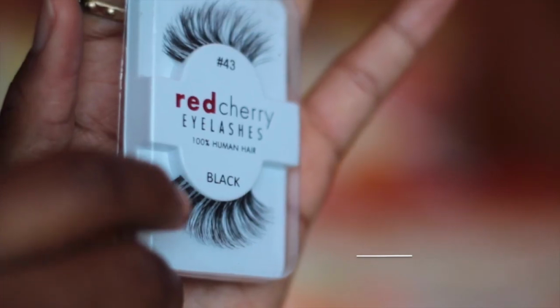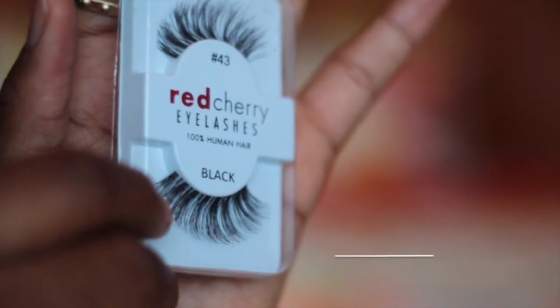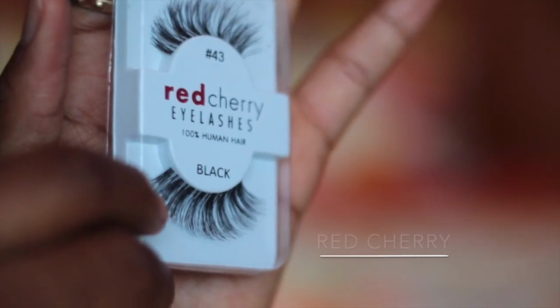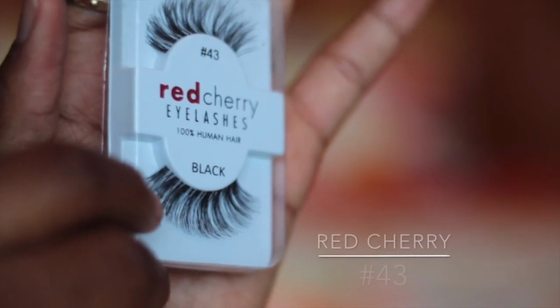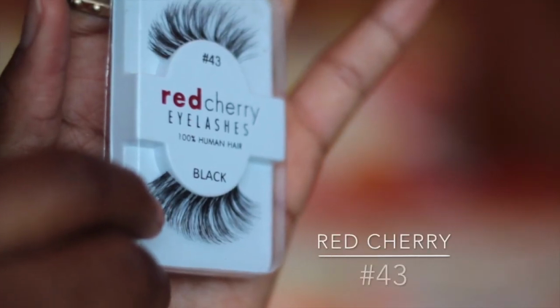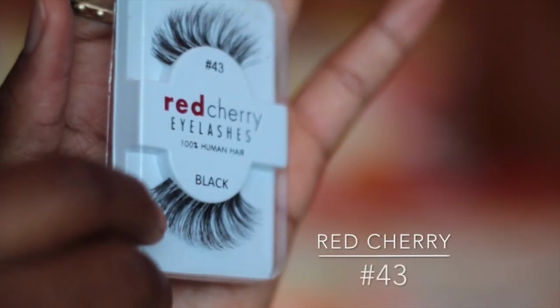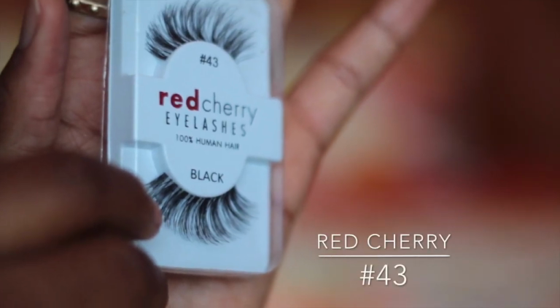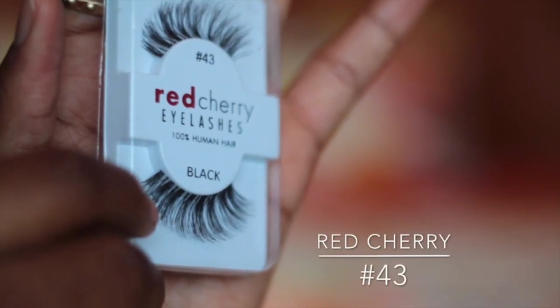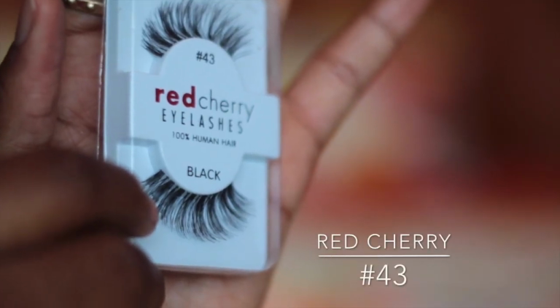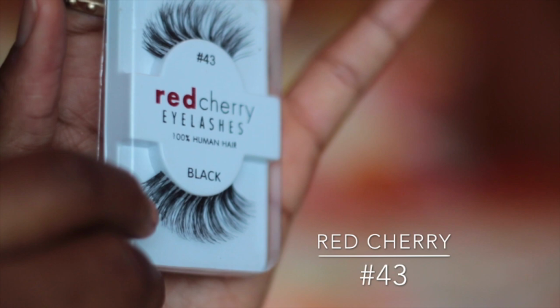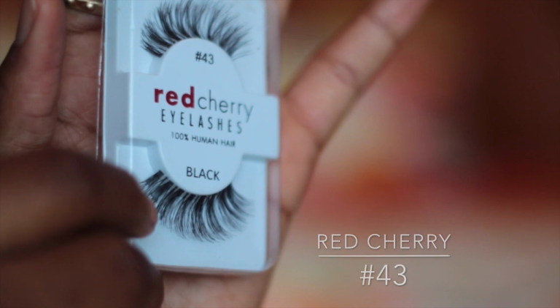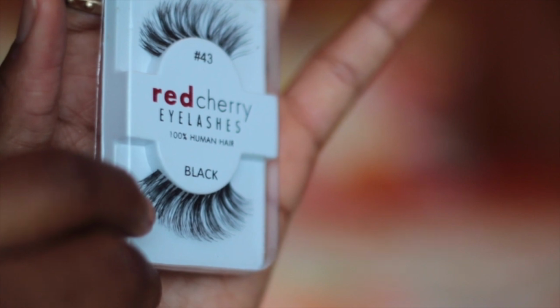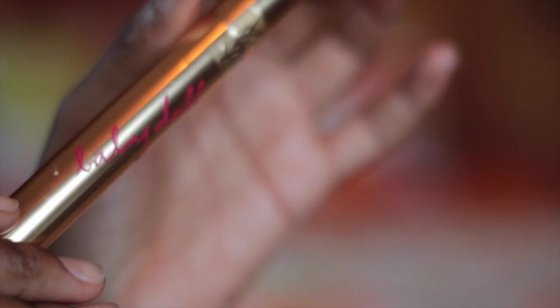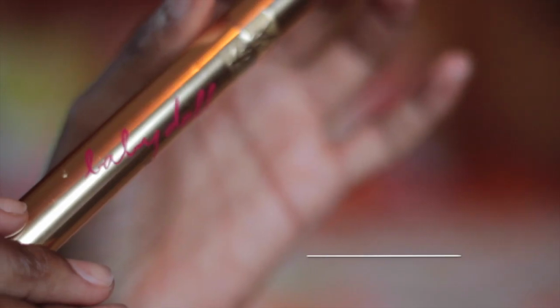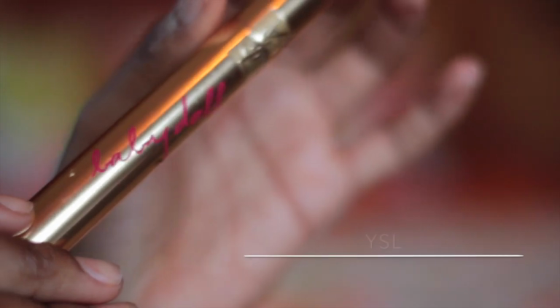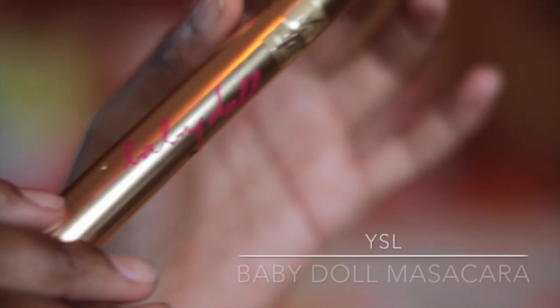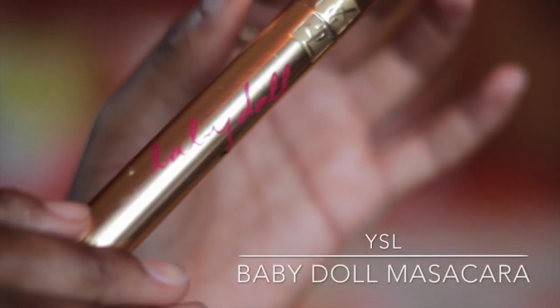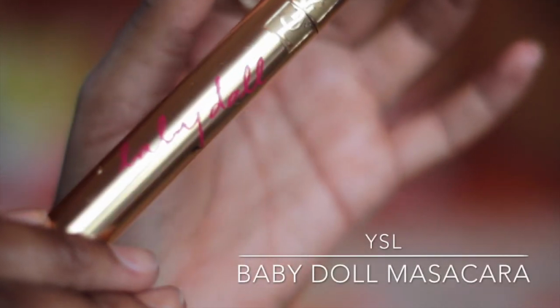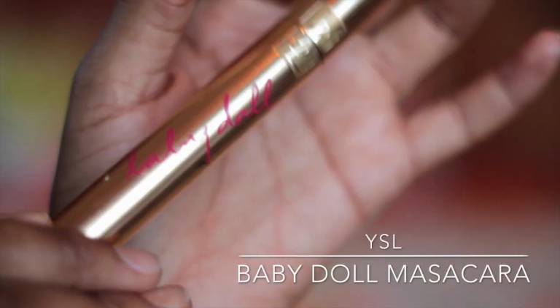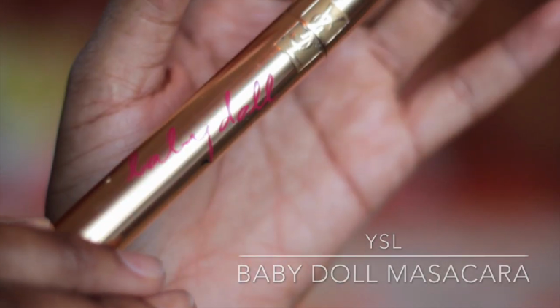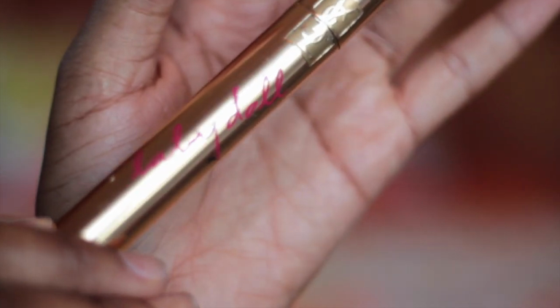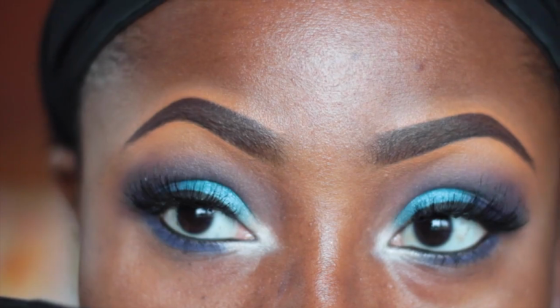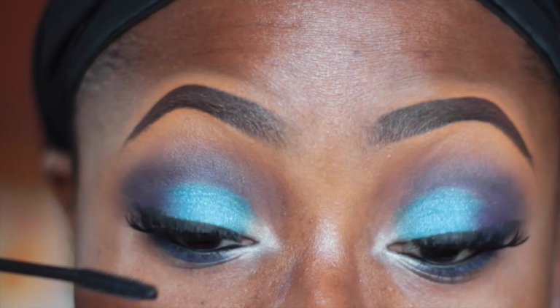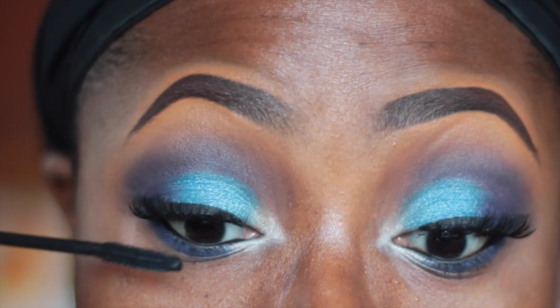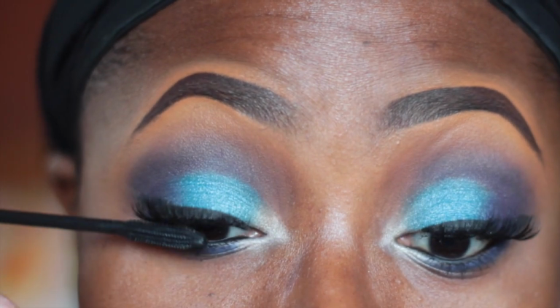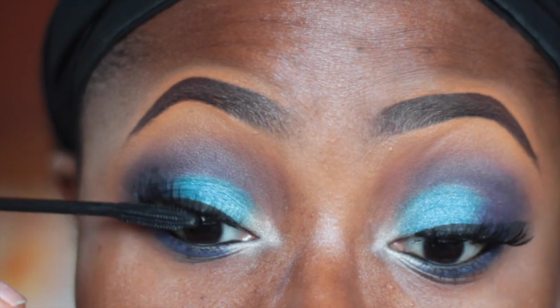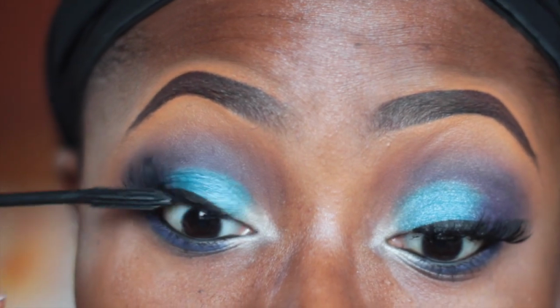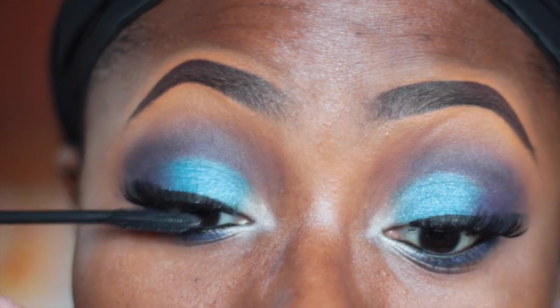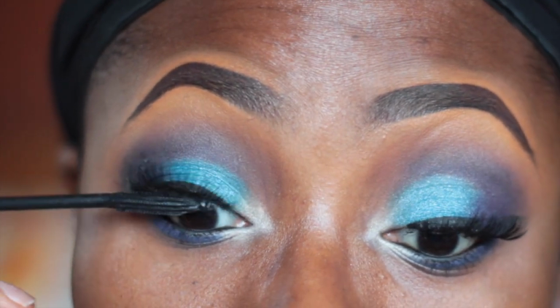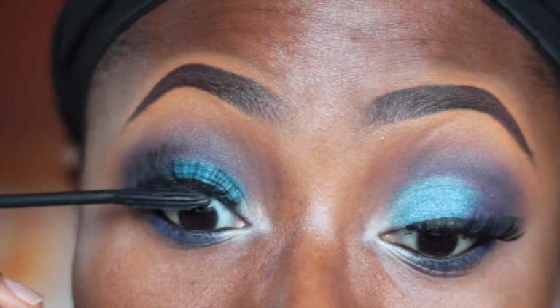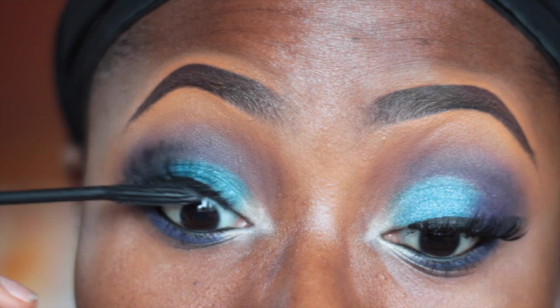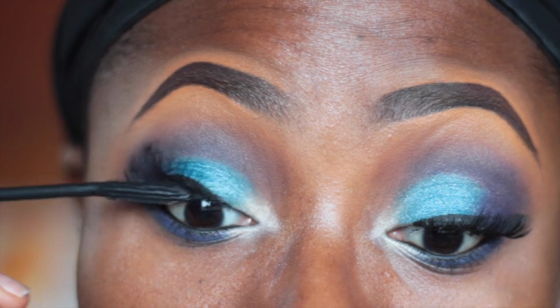For my lashes I use the Red Cherry lashes number 43. Next I'm applying the YSL Babydoll mascara on my upper and lower lashes.